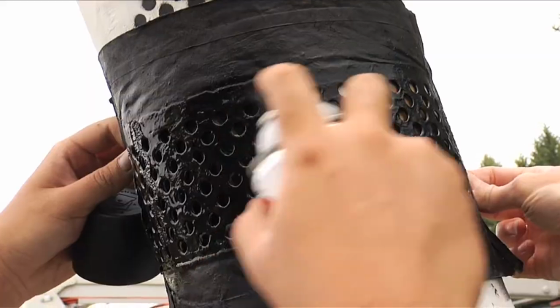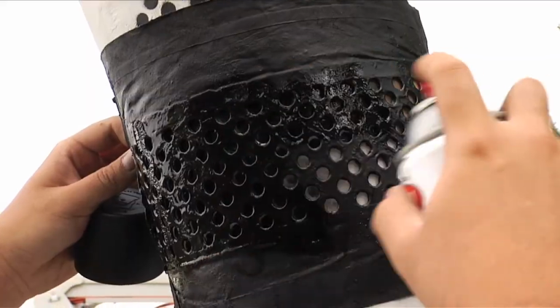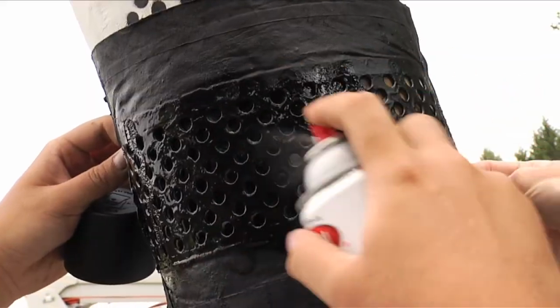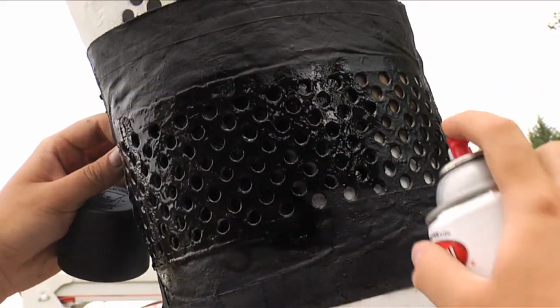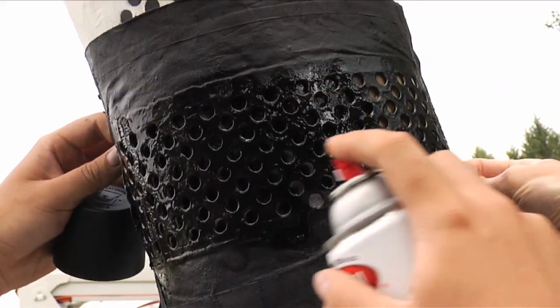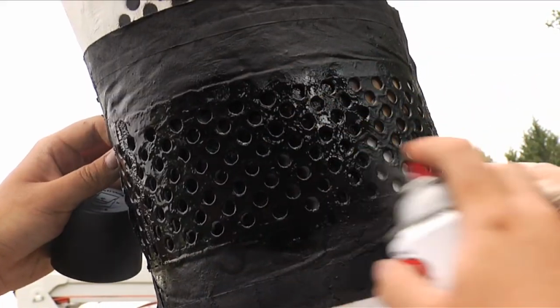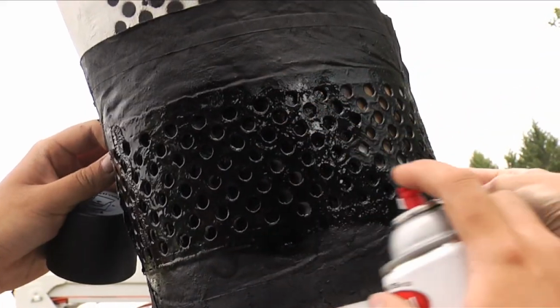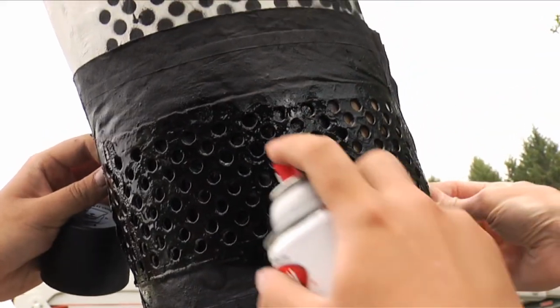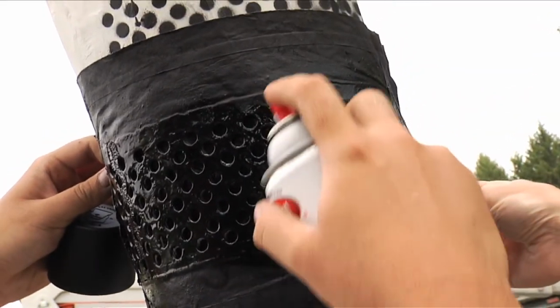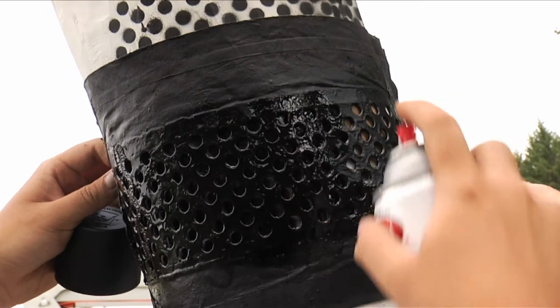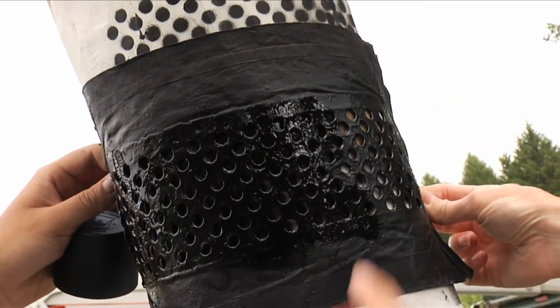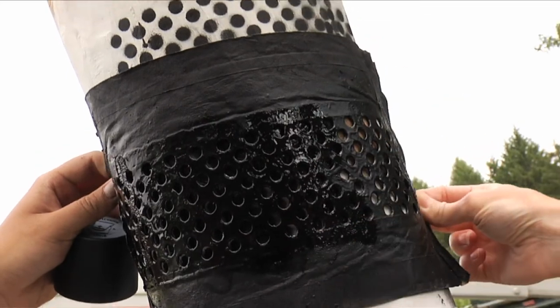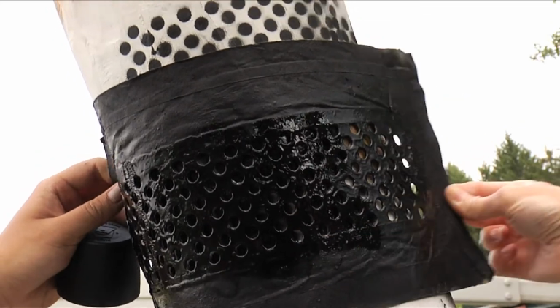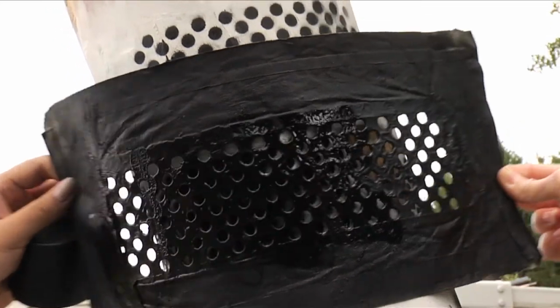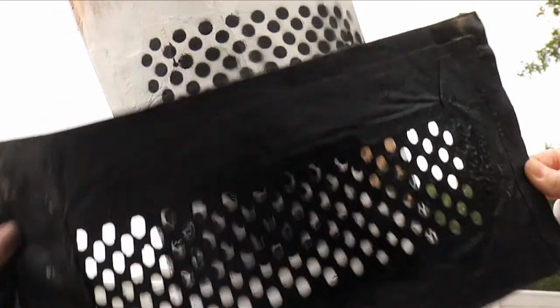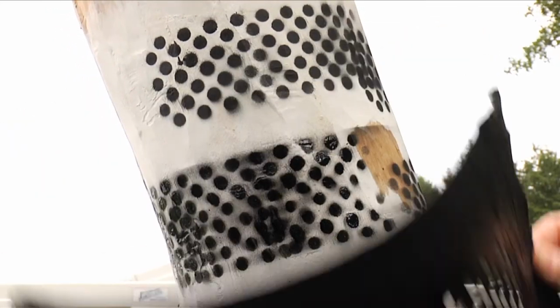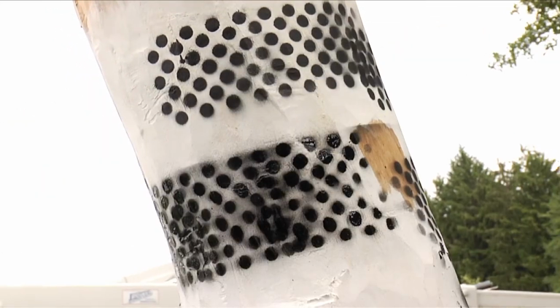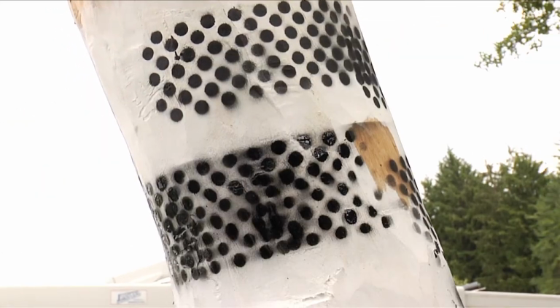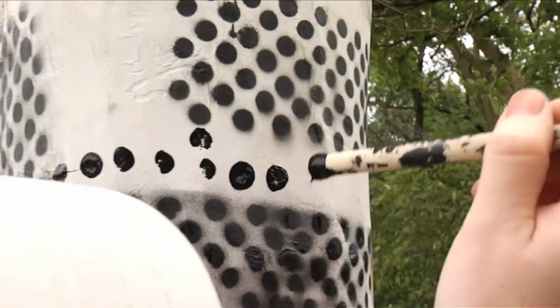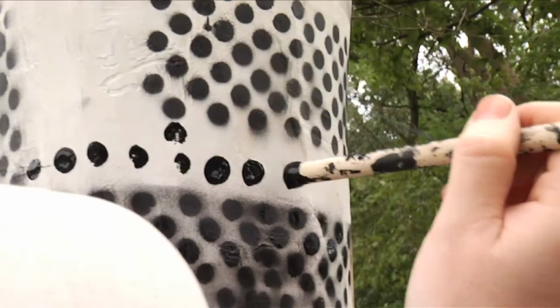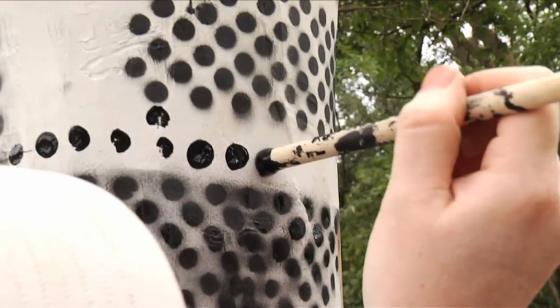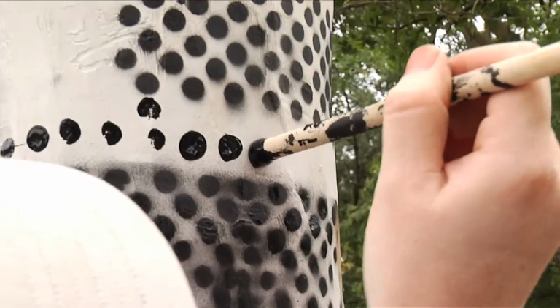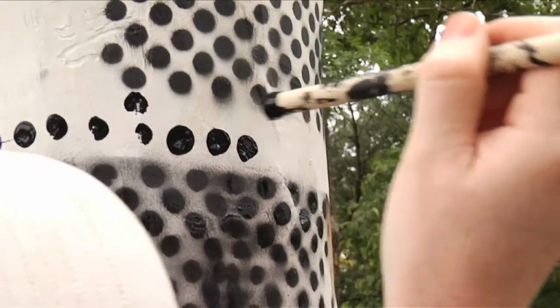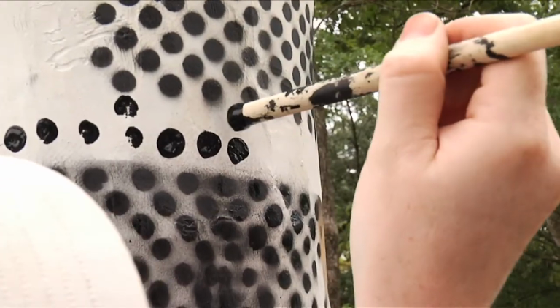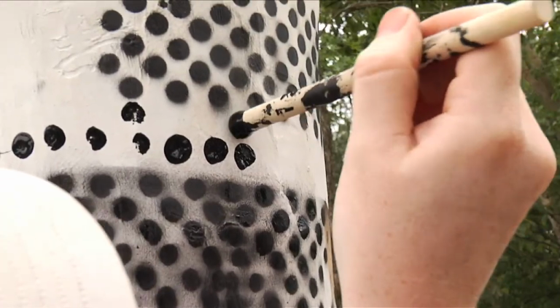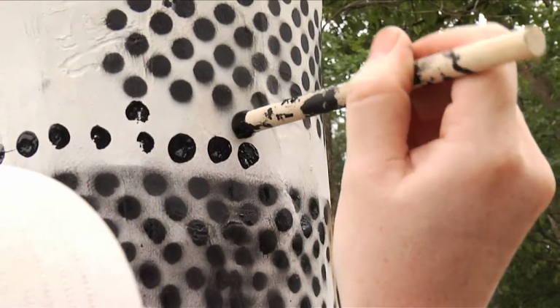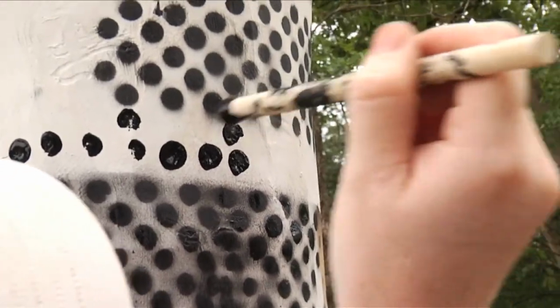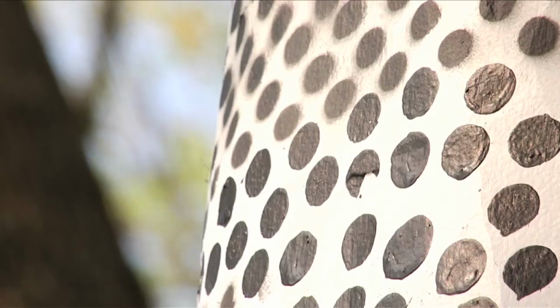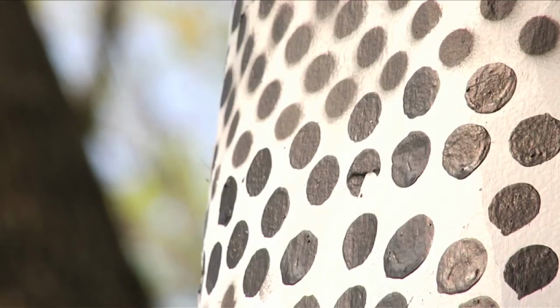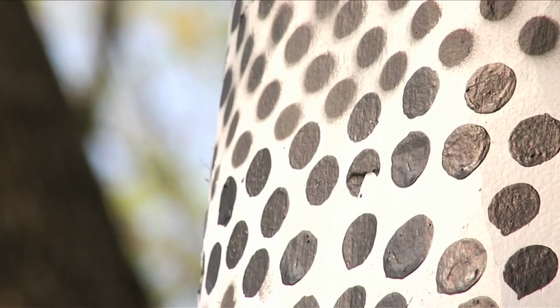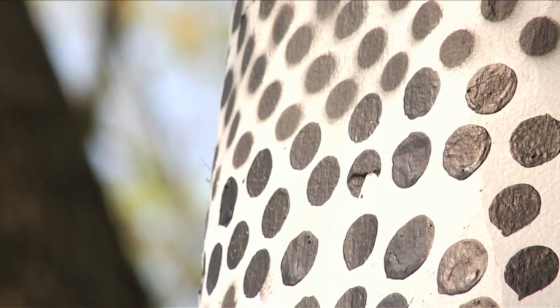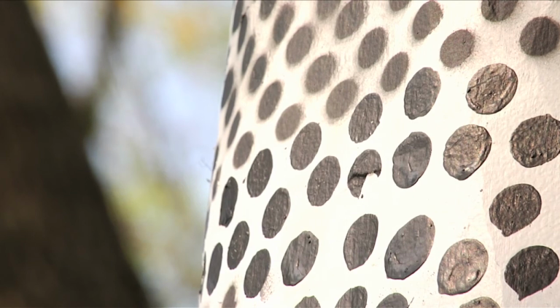I said, if you give me a can of white paint and a can of black paint, I can come out and show you how to do it. We can measure the deformation of the whole tree all at once.